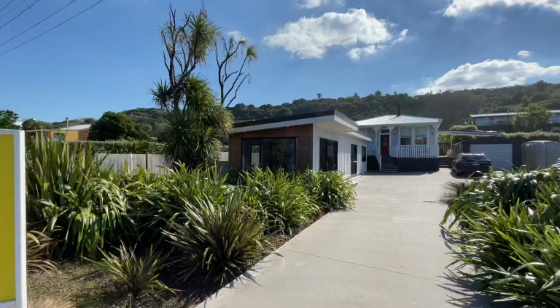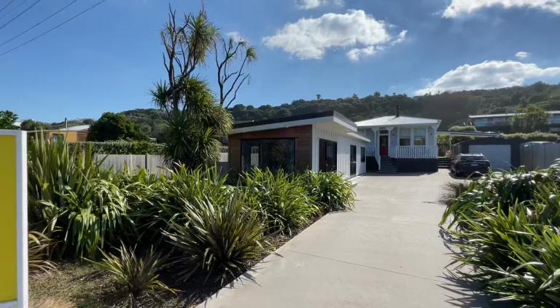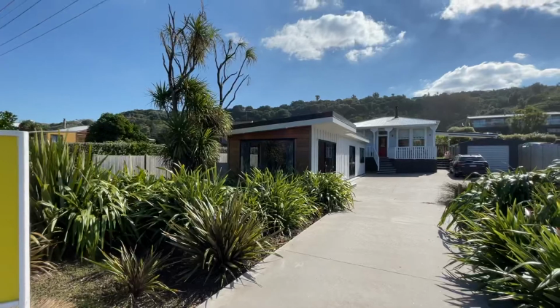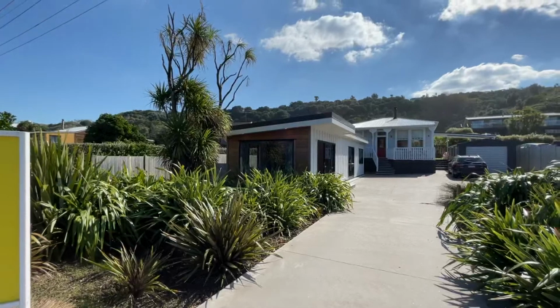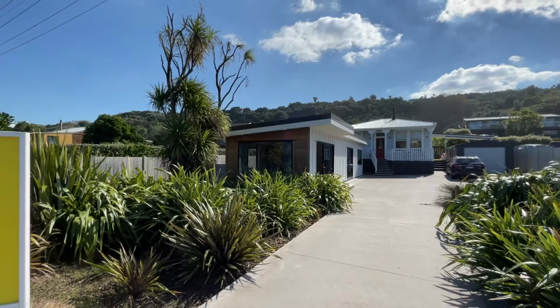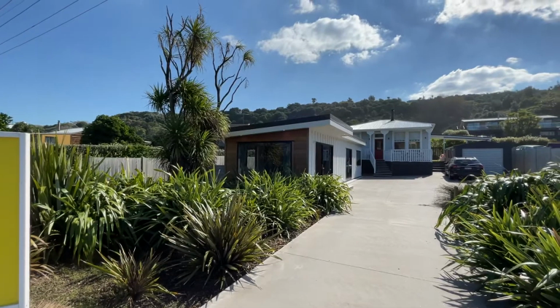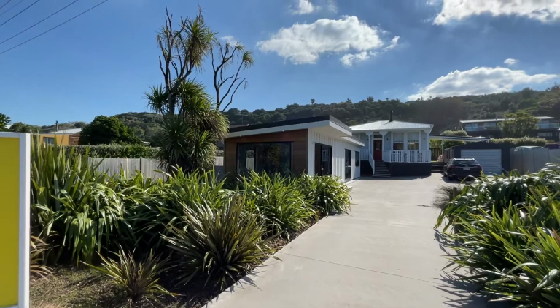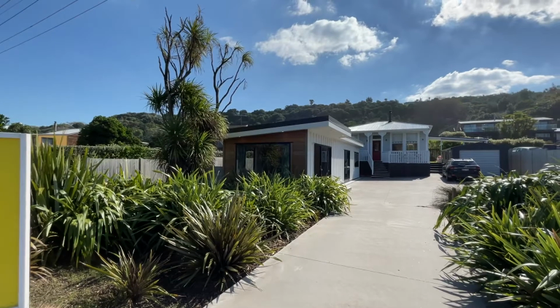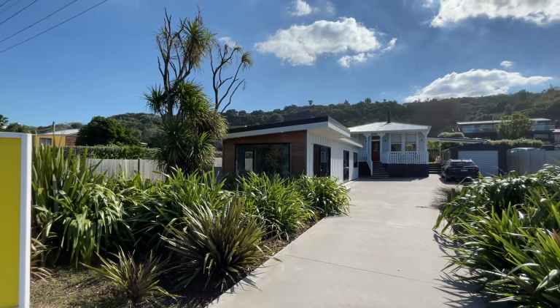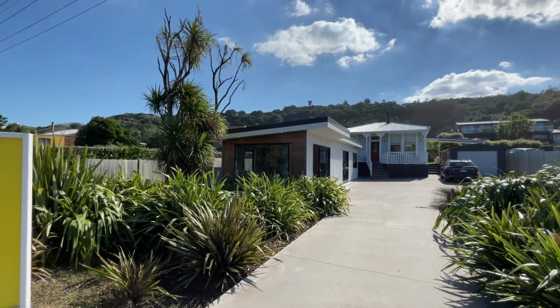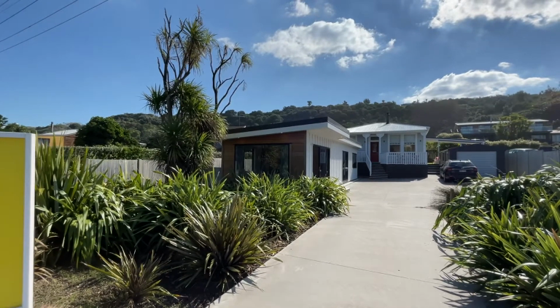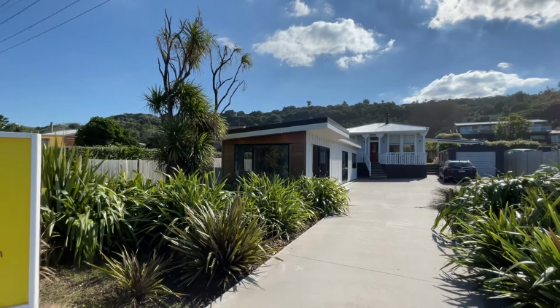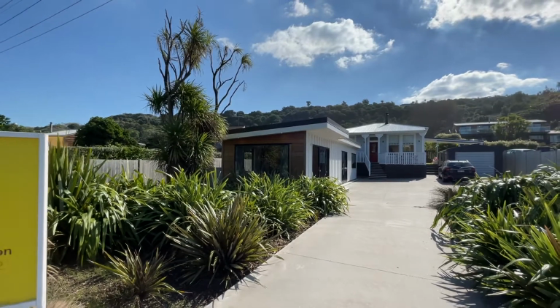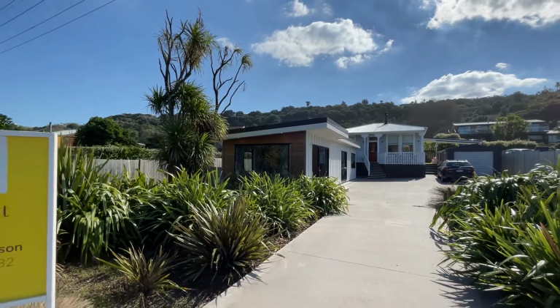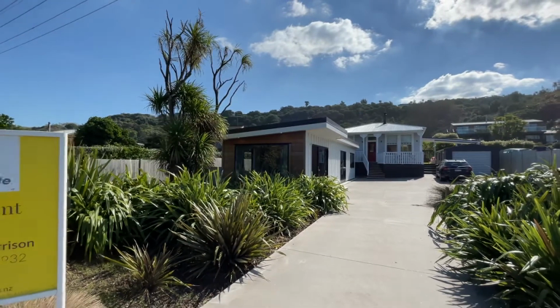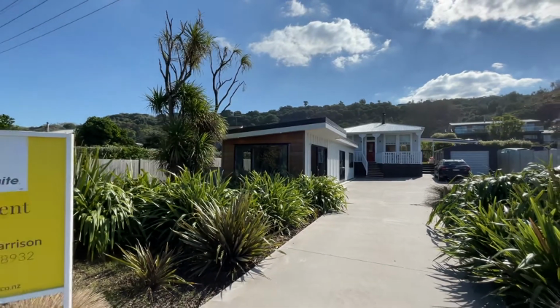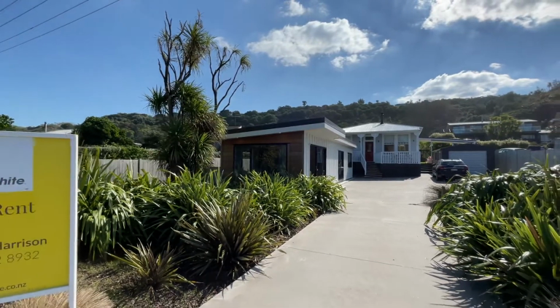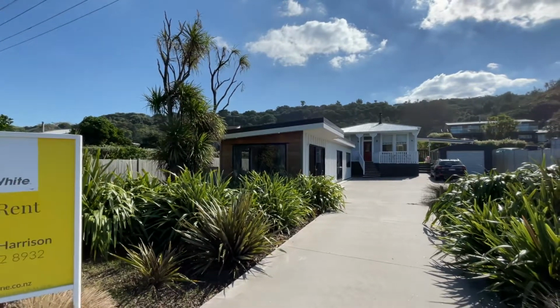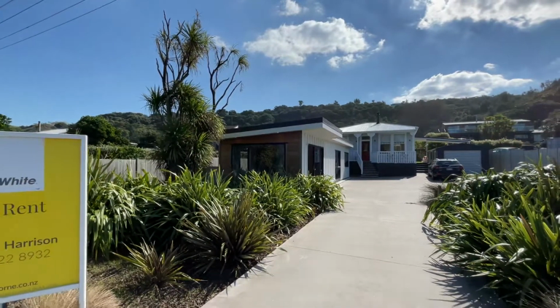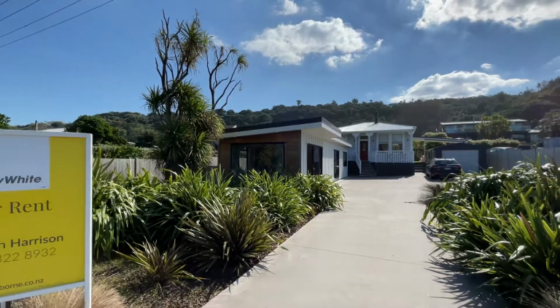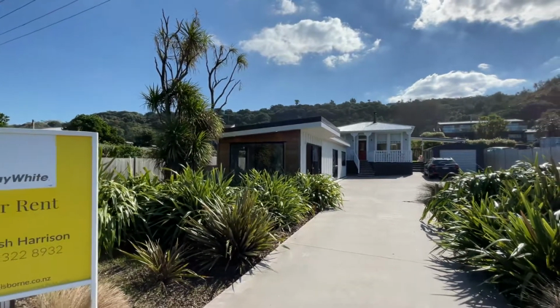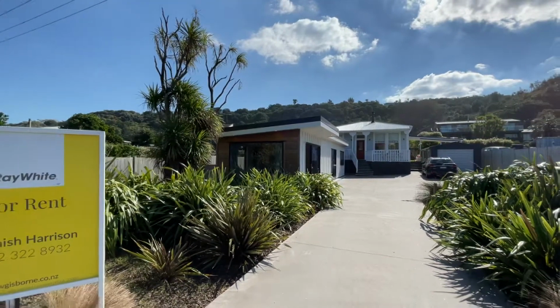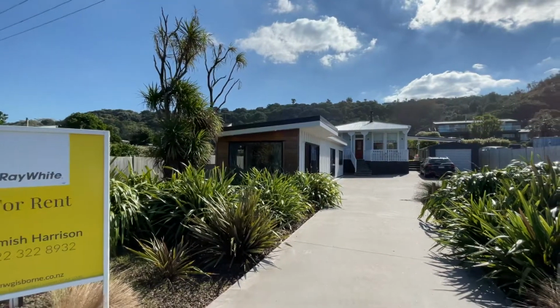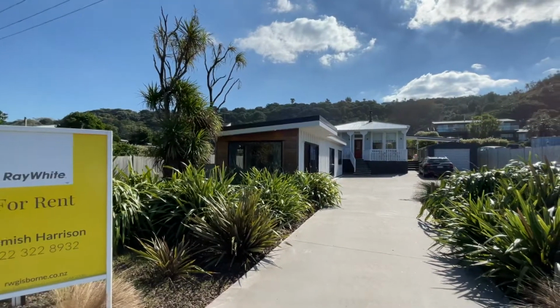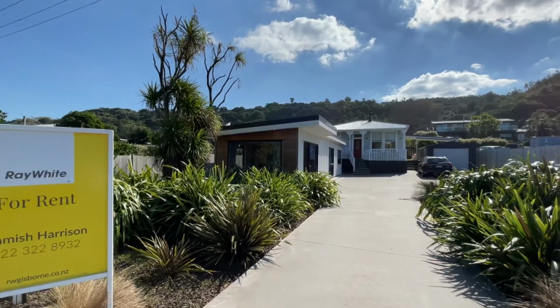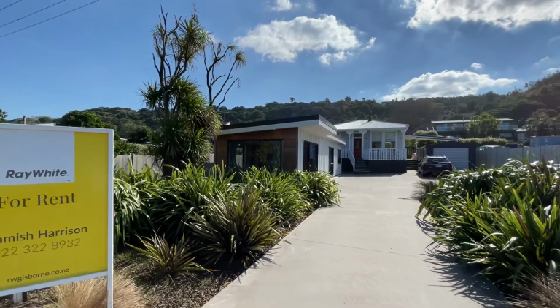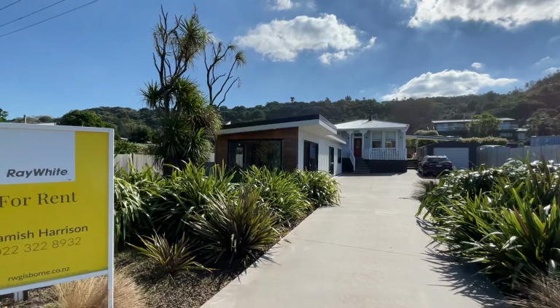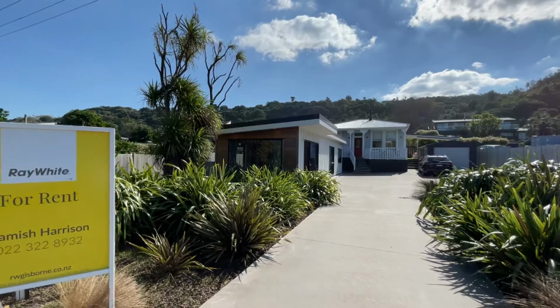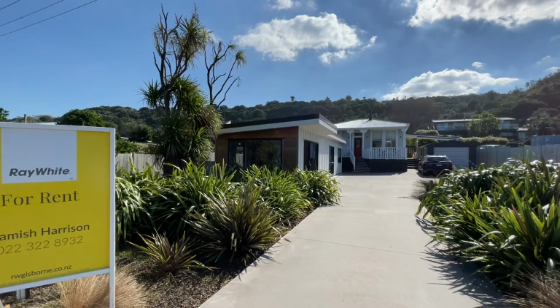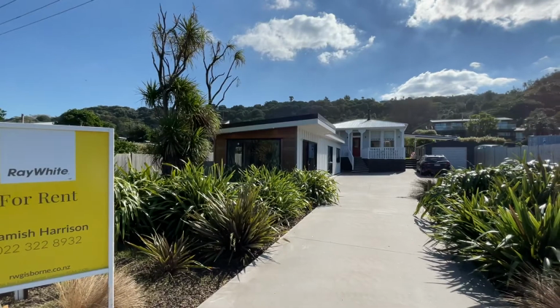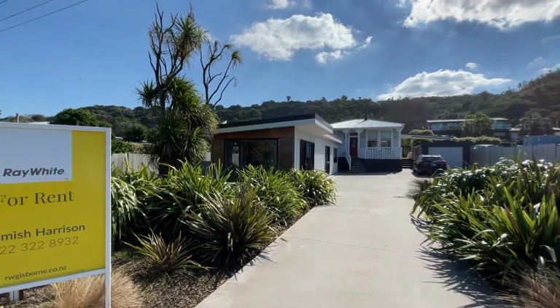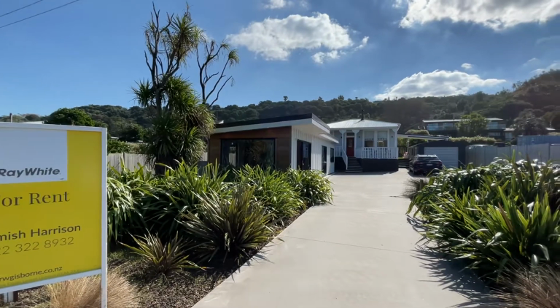Welcome to the video tour of 59A Moana Road. This is a two-bedroom, one-bathroom property located in Okotoo.